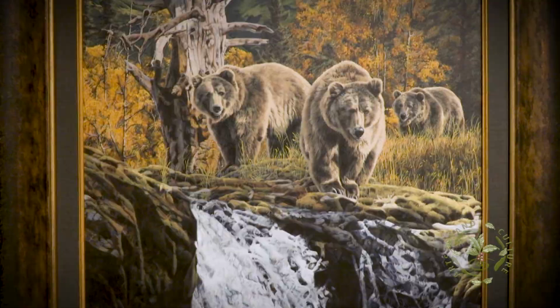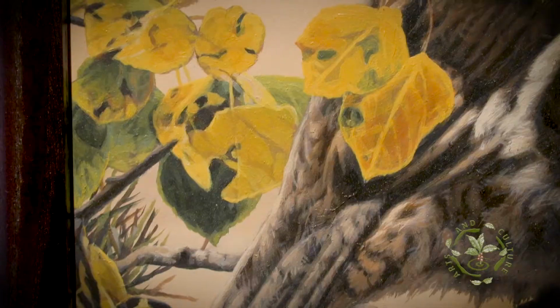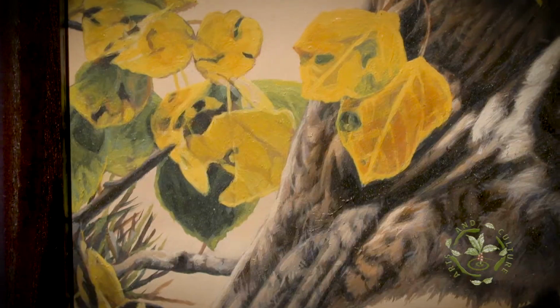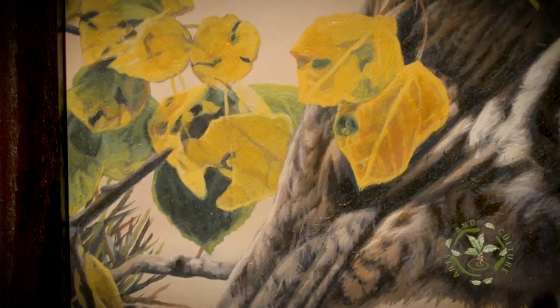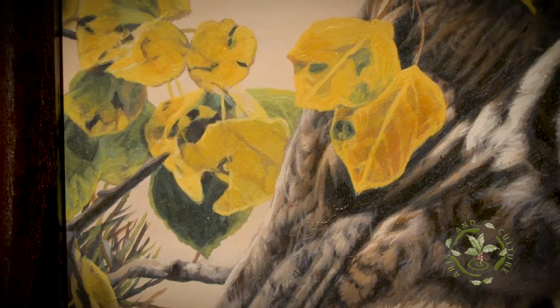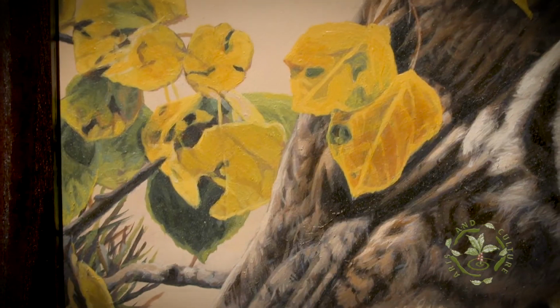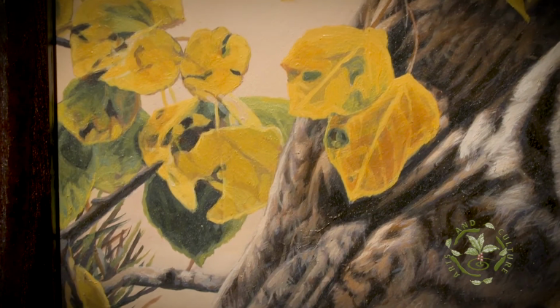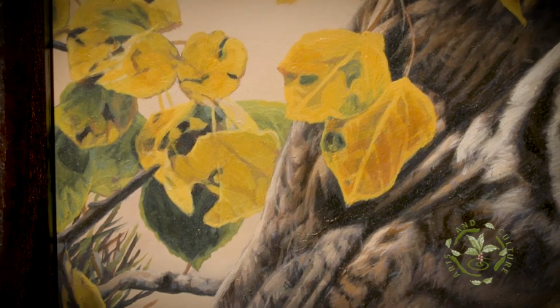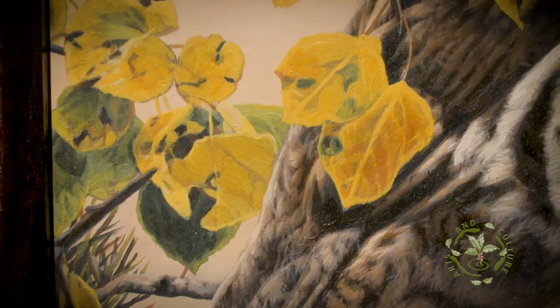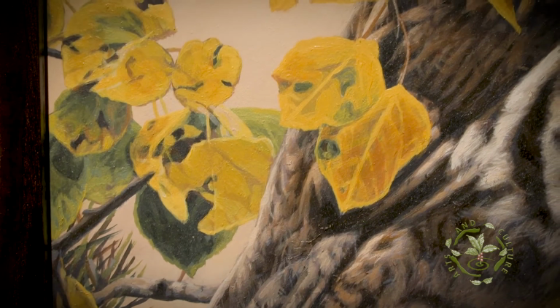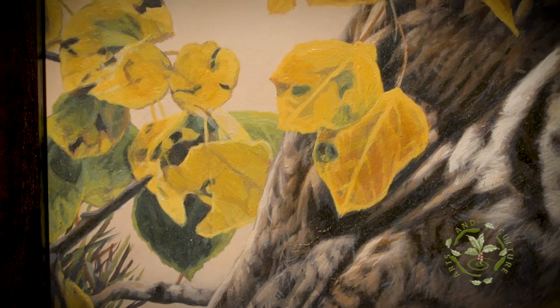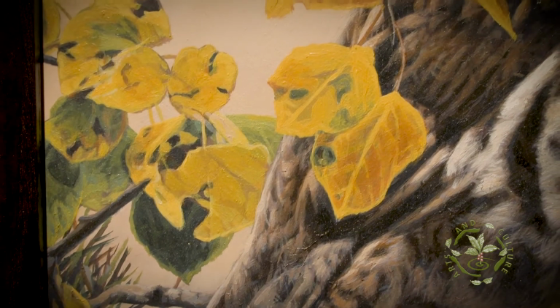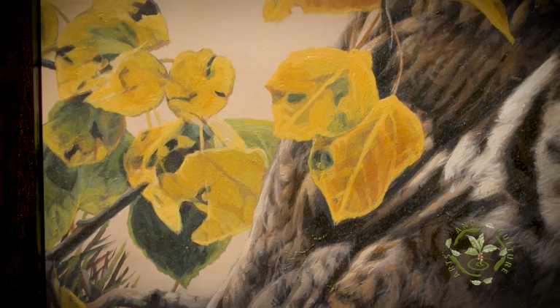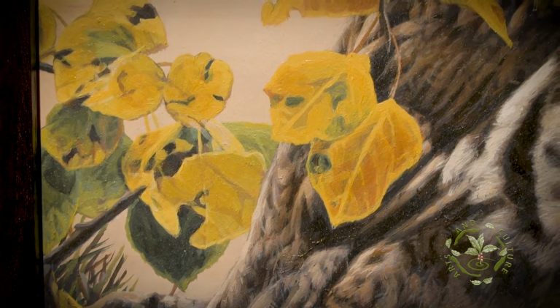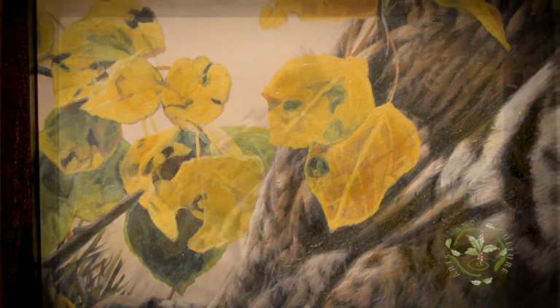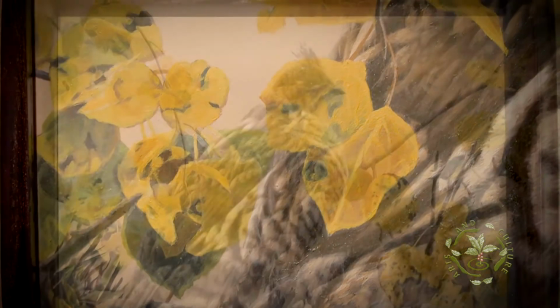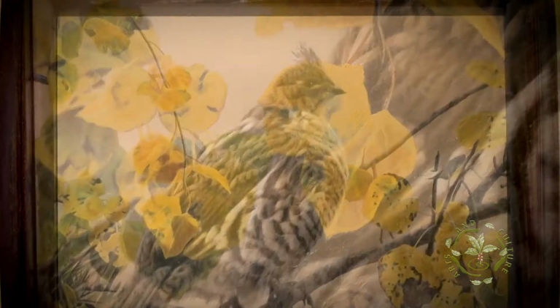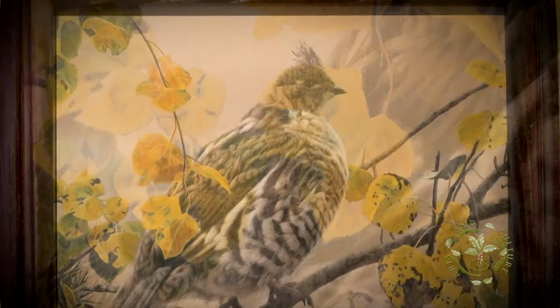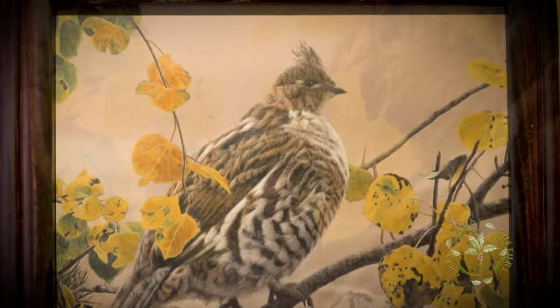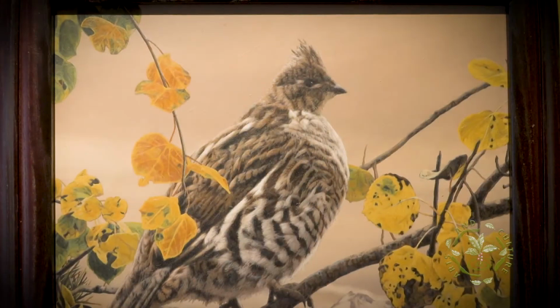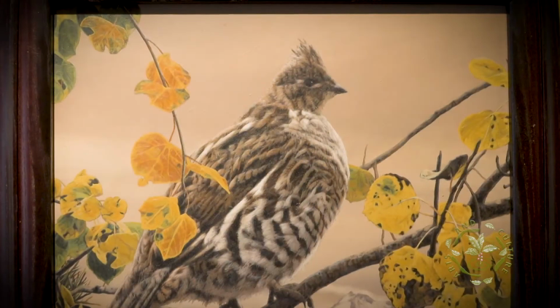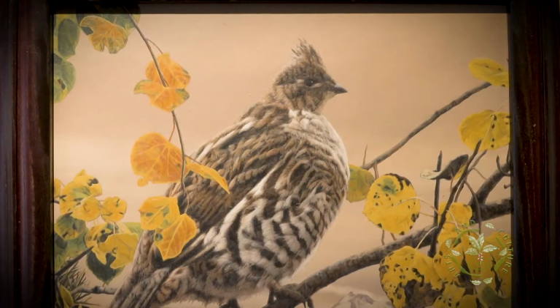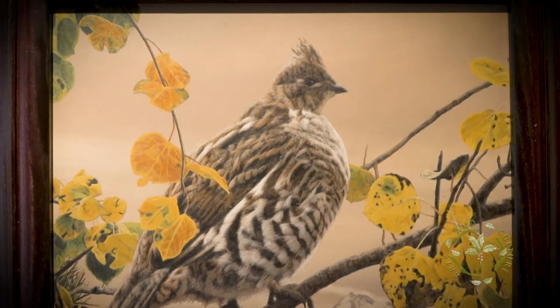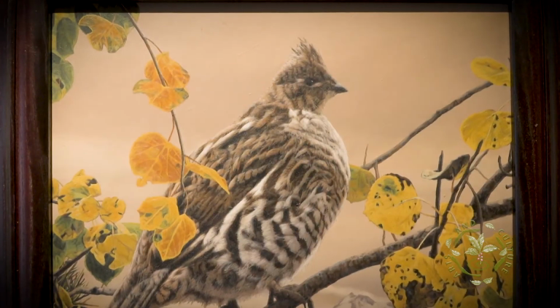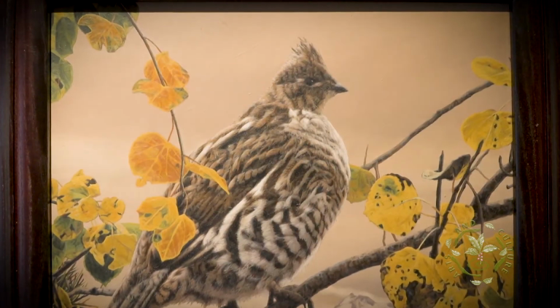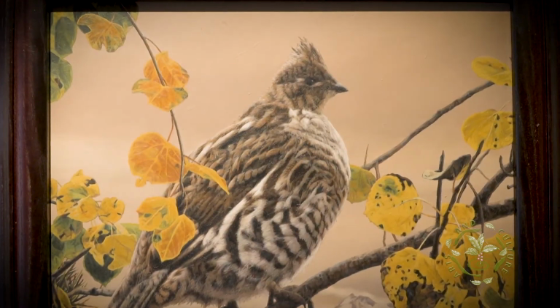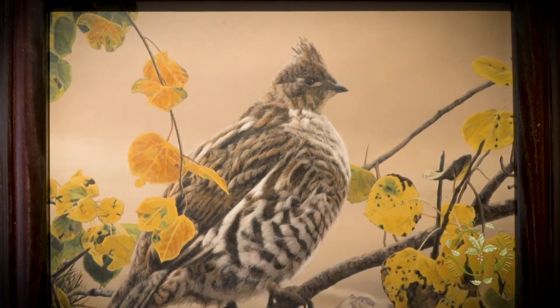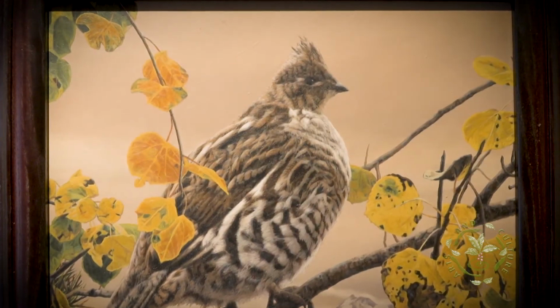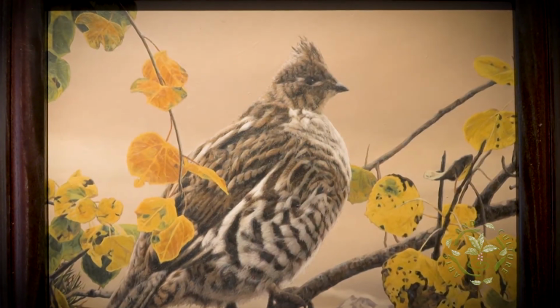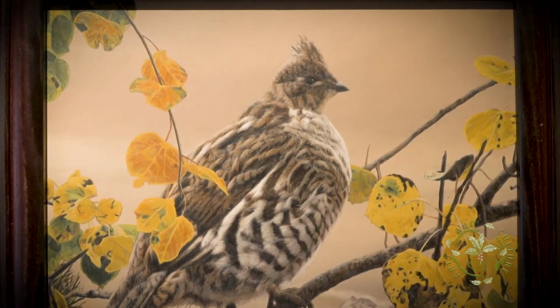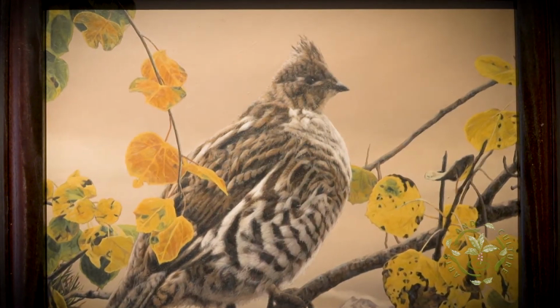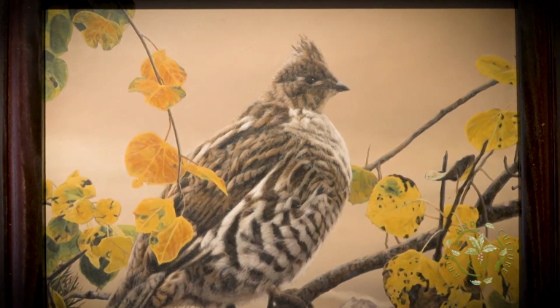The miniatures, the smaller pieces, are kind of fun to do. Plus, they don't take quite as long to do, and I can get more finished.